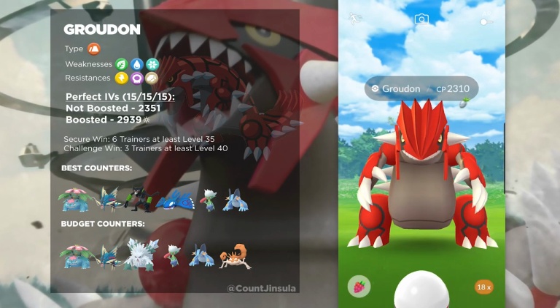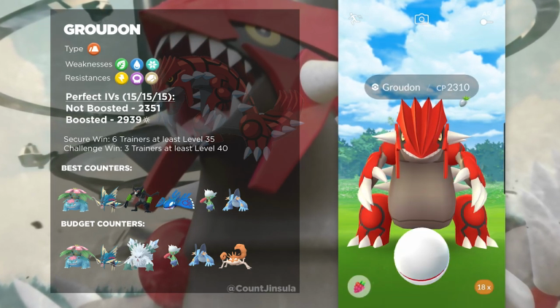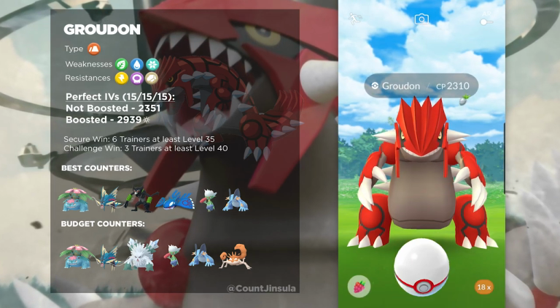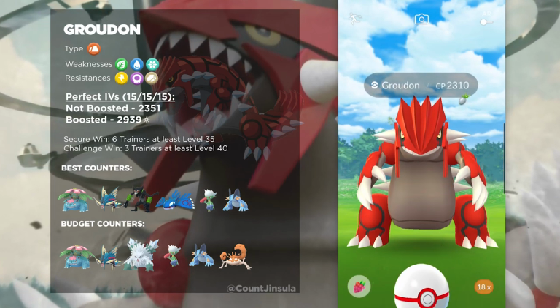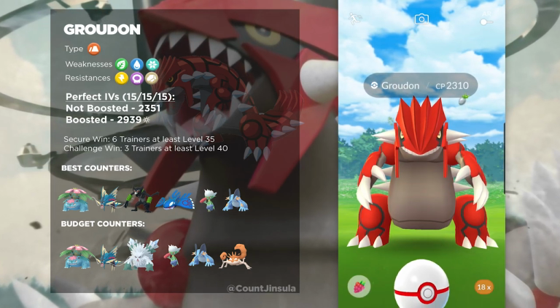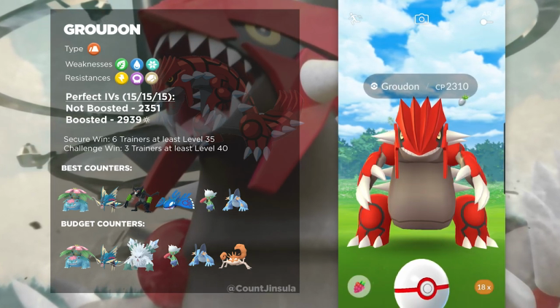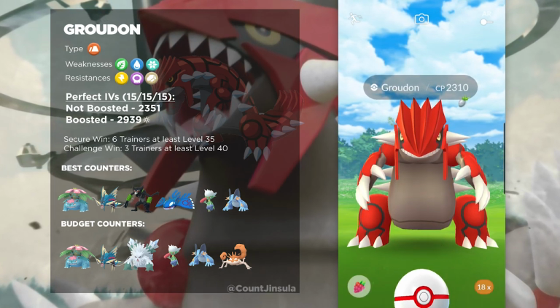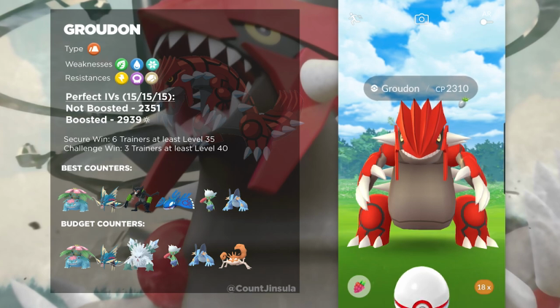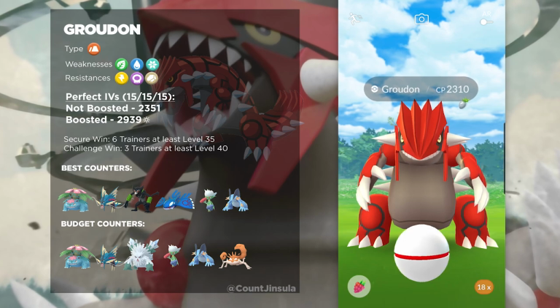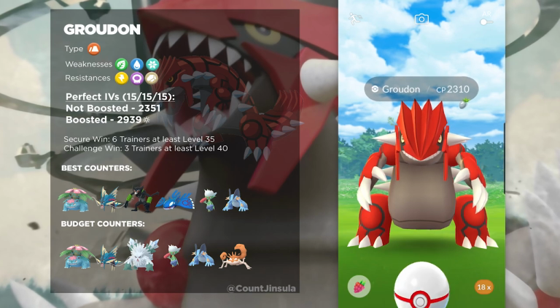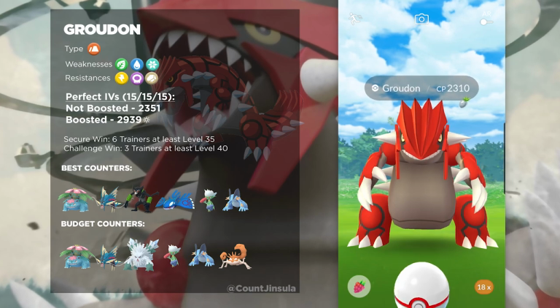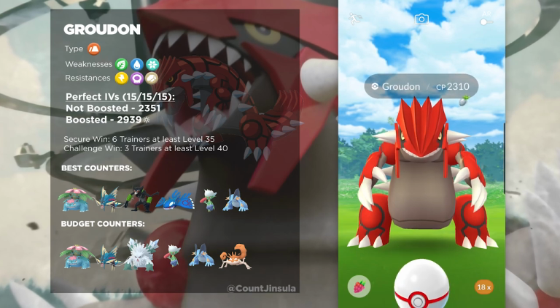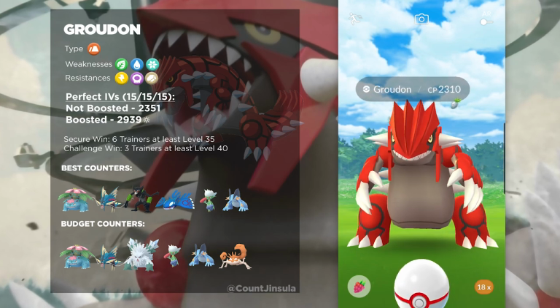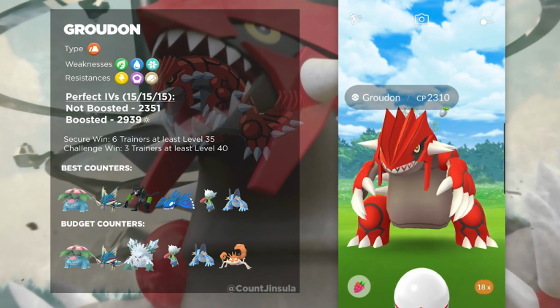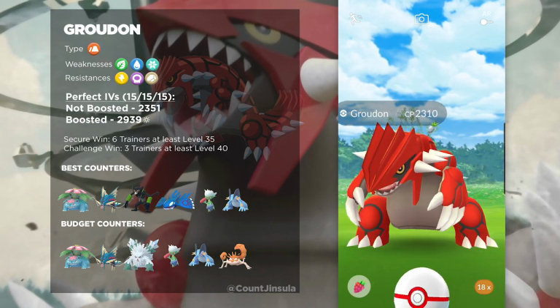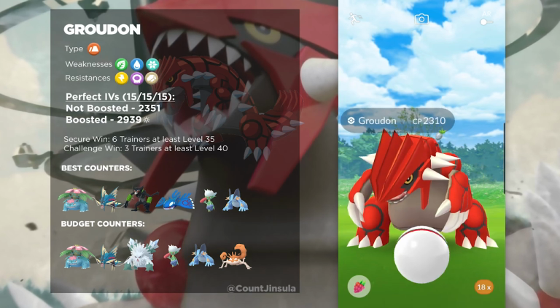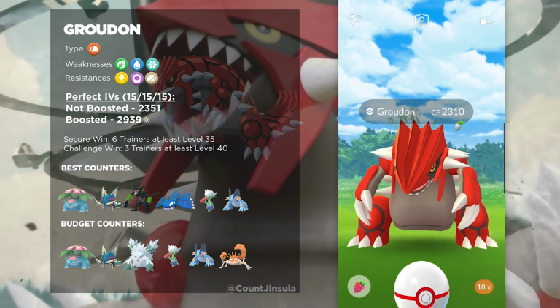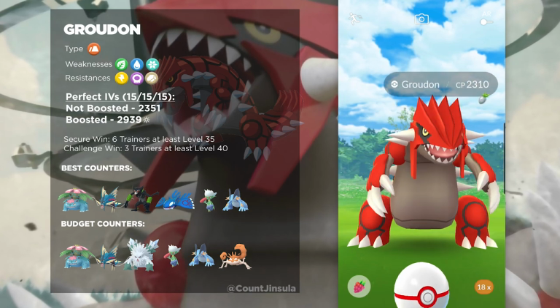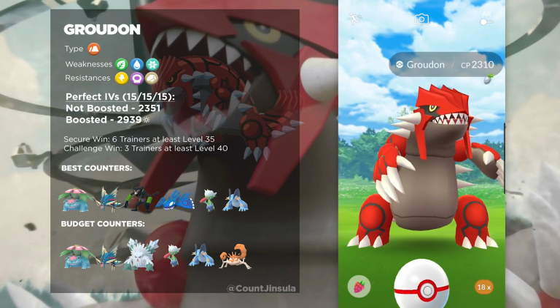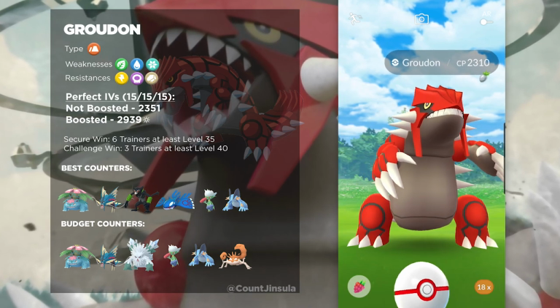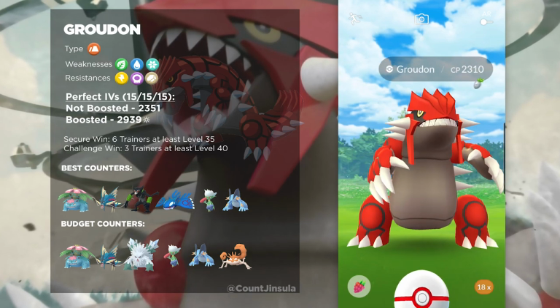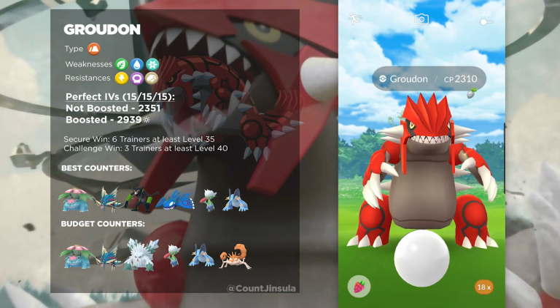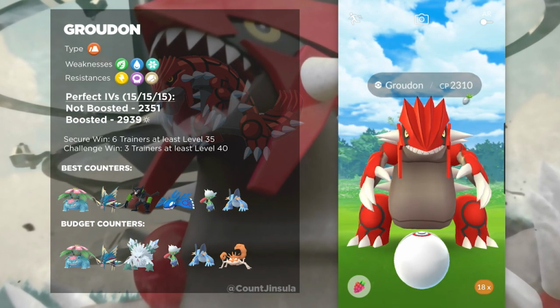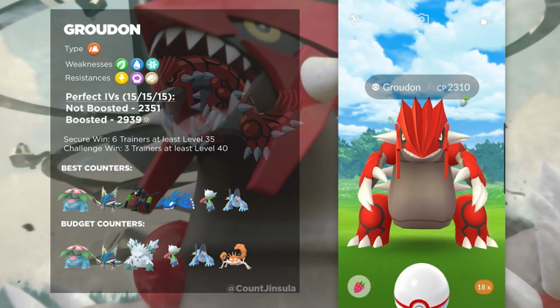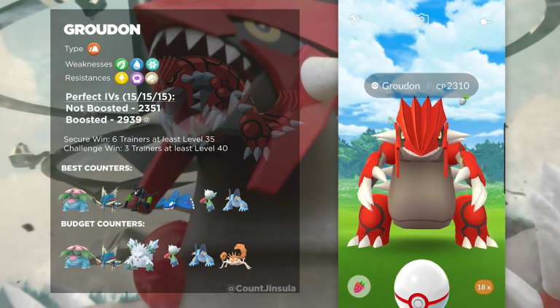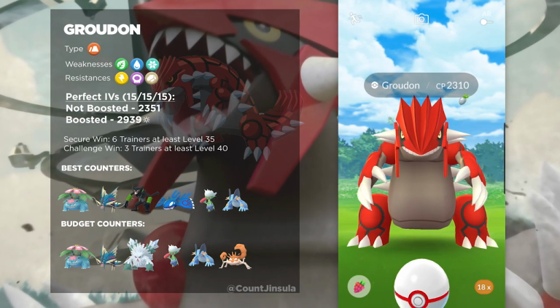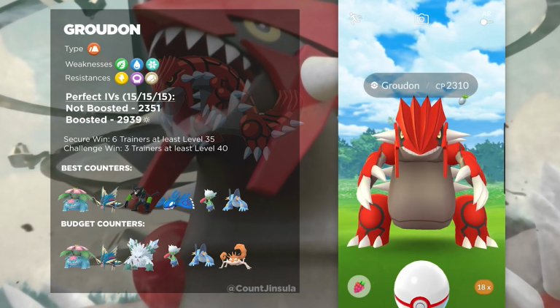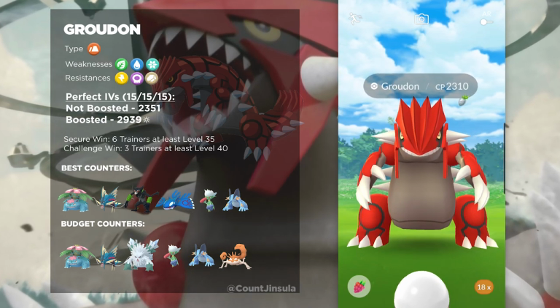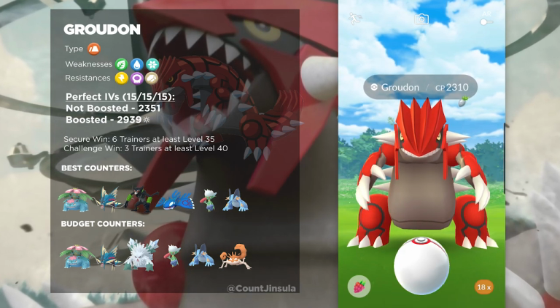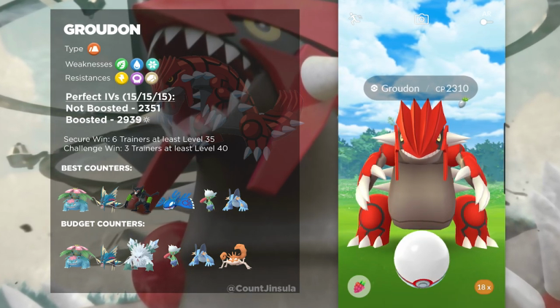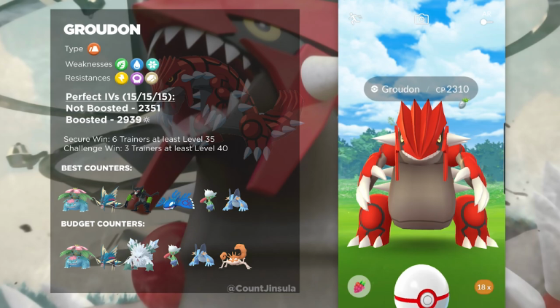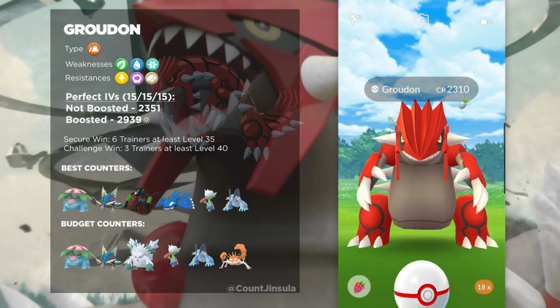Other than Excadrill and Therian-Form Landorus, there really aren't too many Ground-types that are going to be better than Groudon.